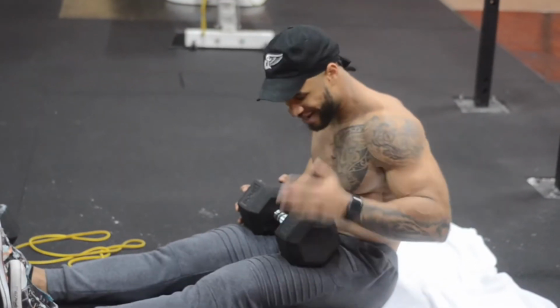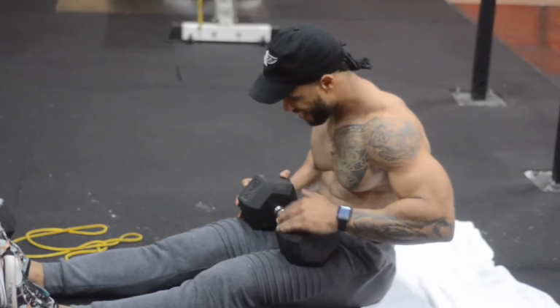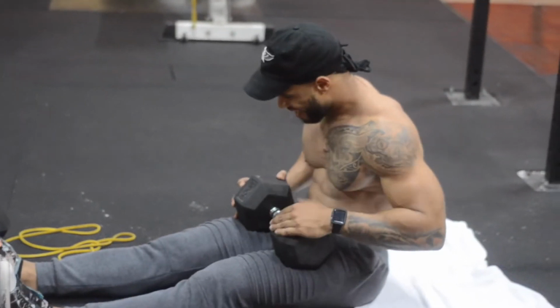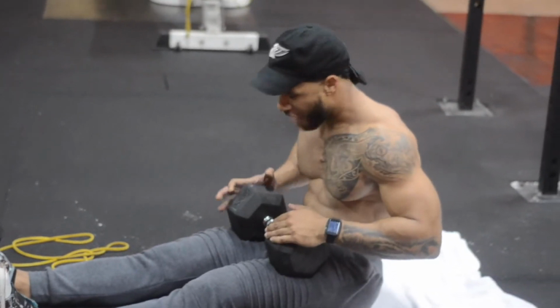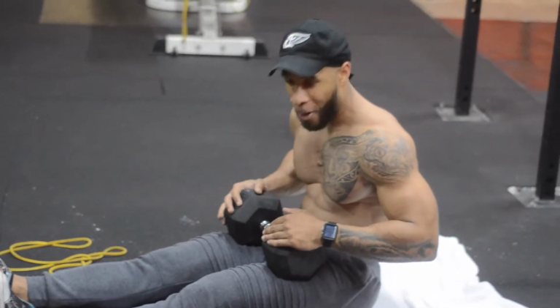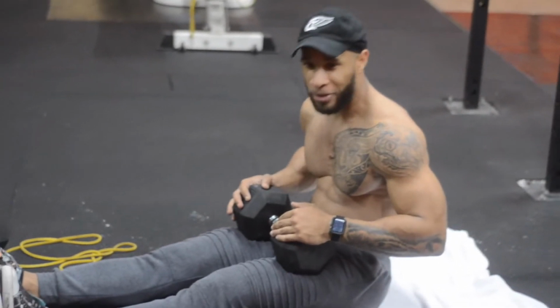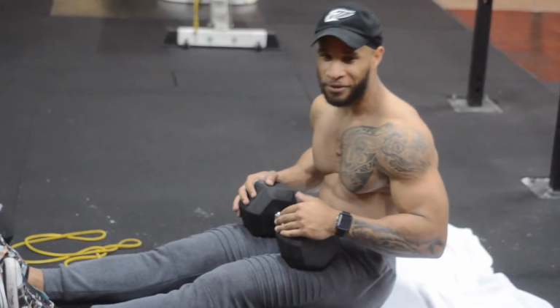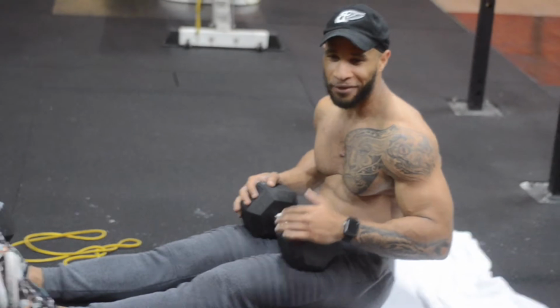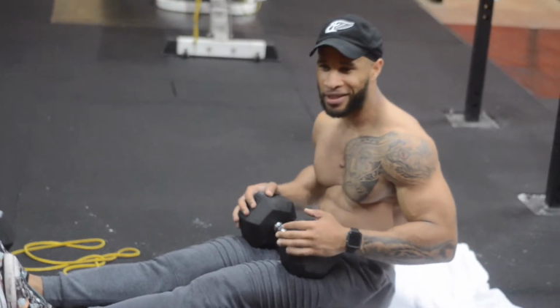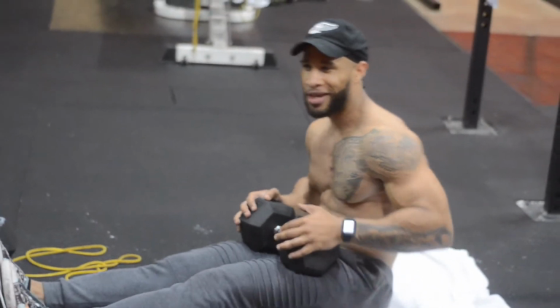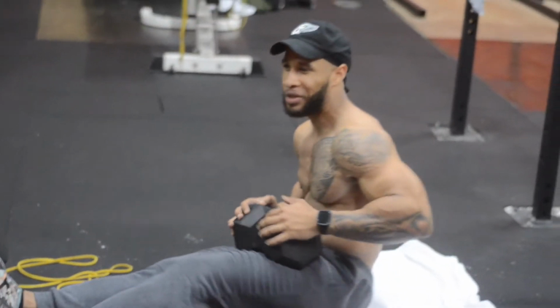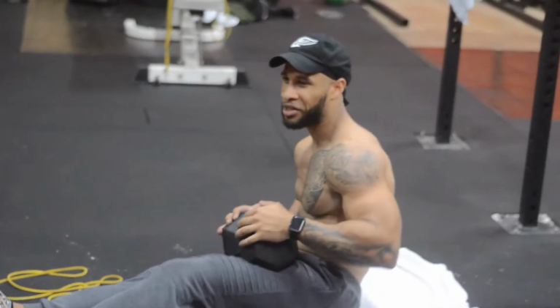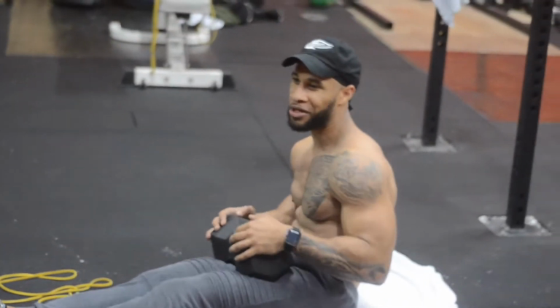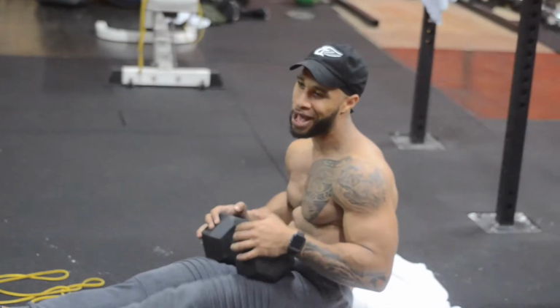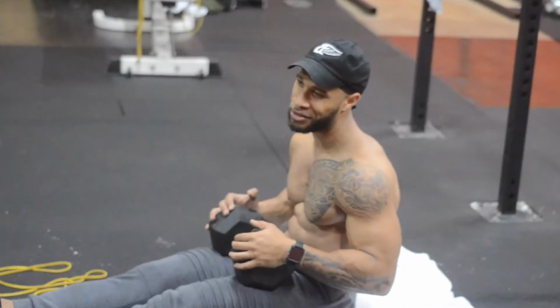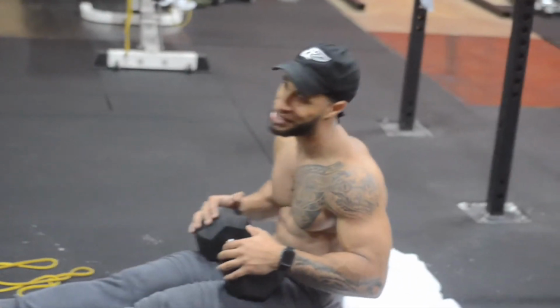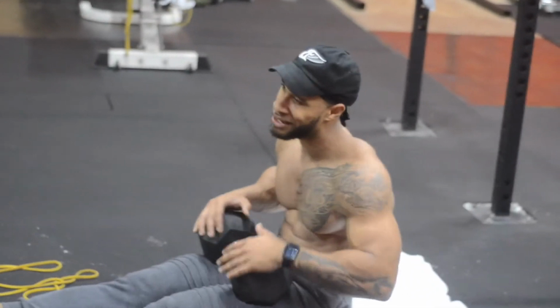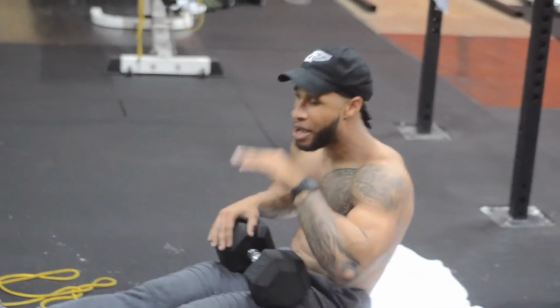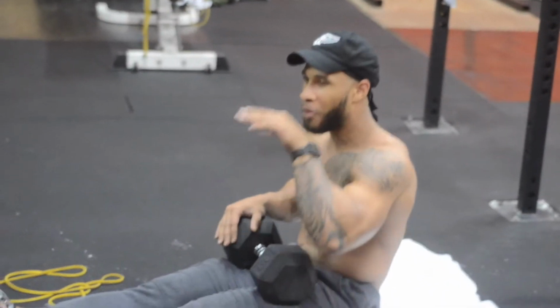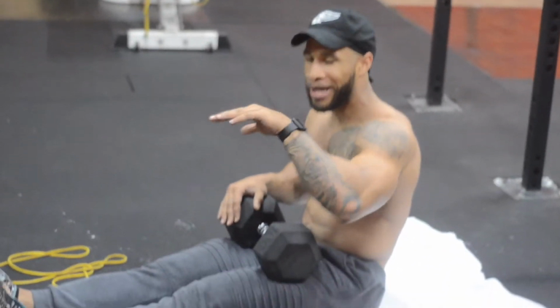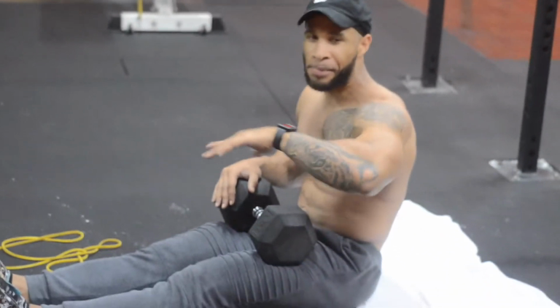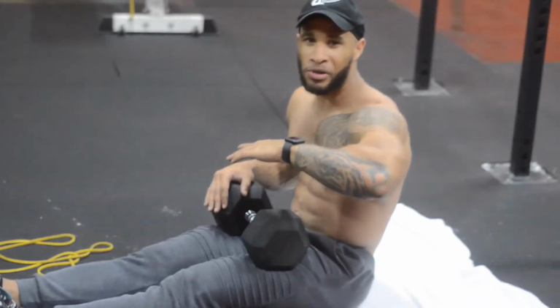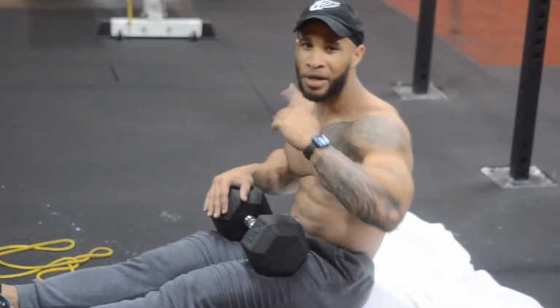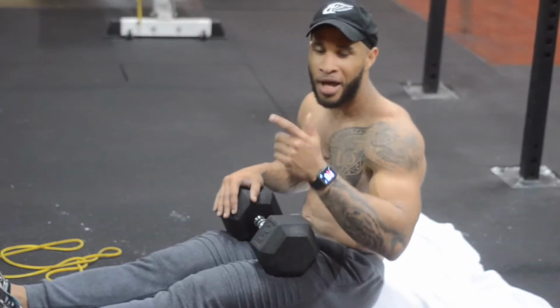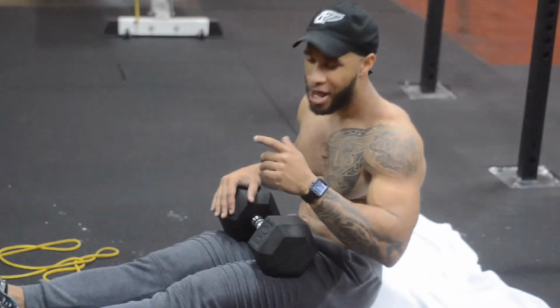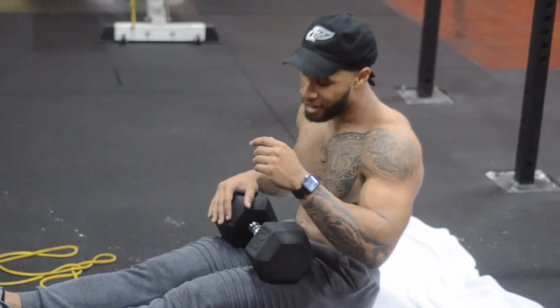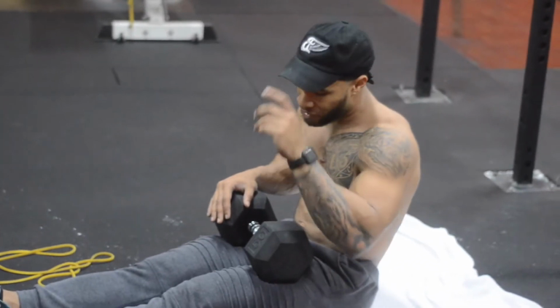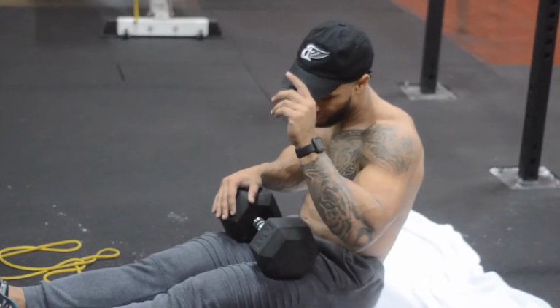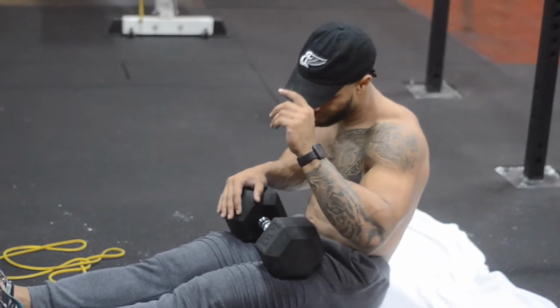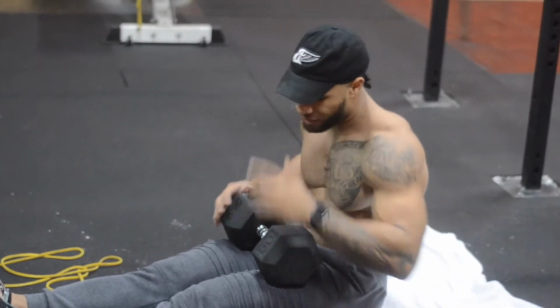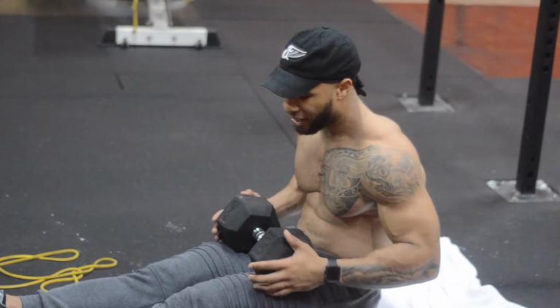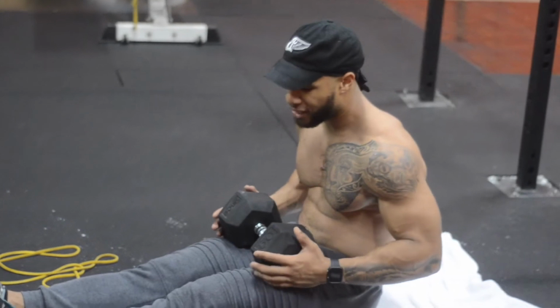I normally don't use a 50. I do like a 30 pound, right in the middle — not too heavy, not too light.